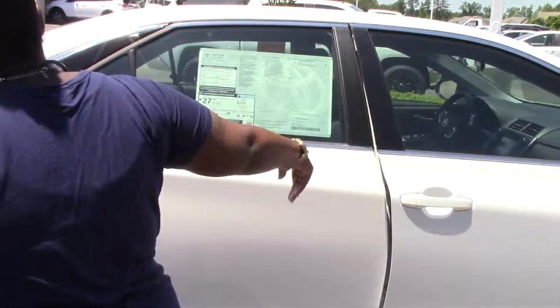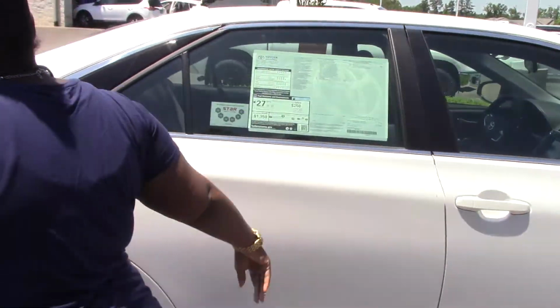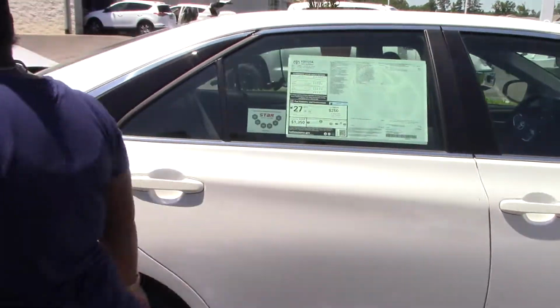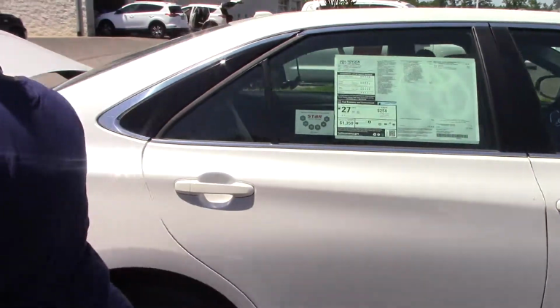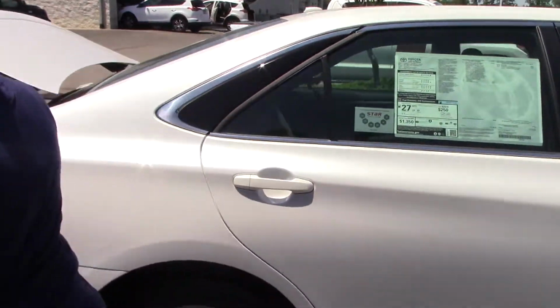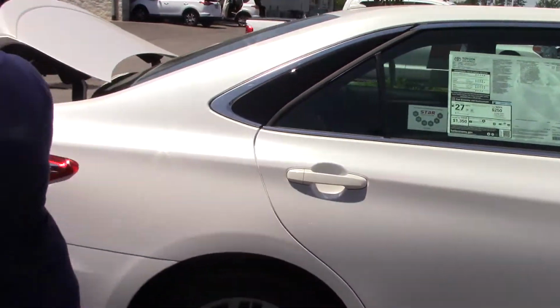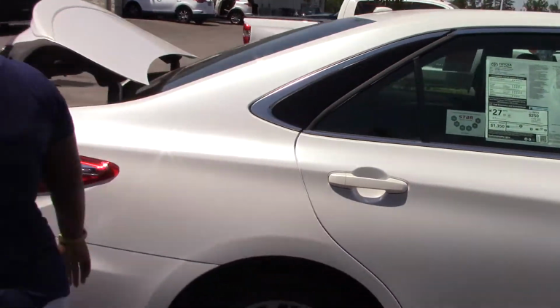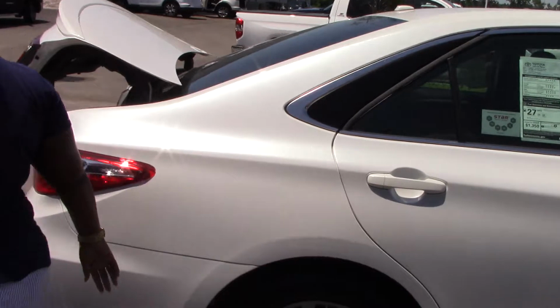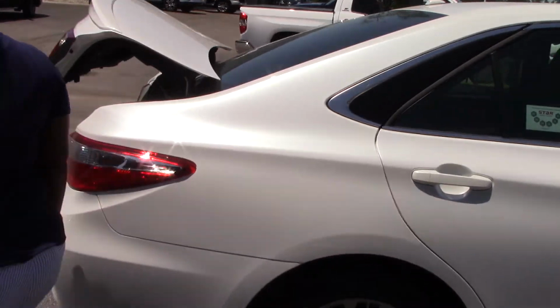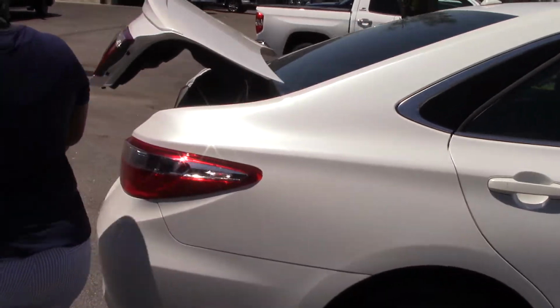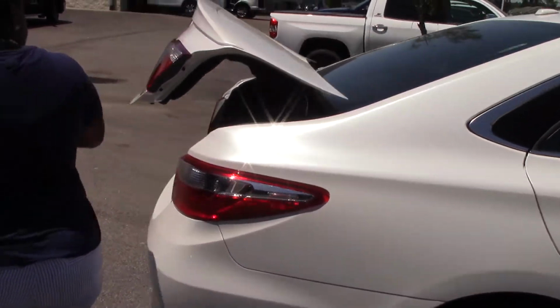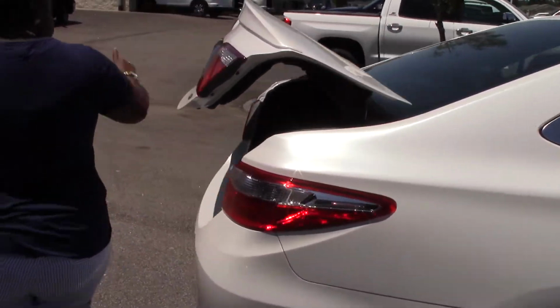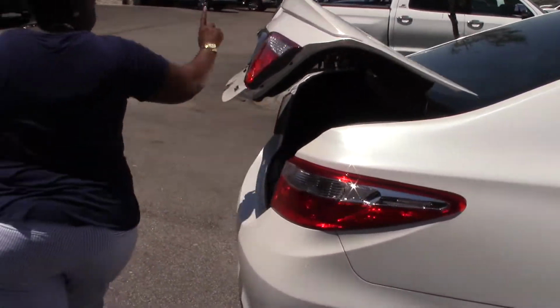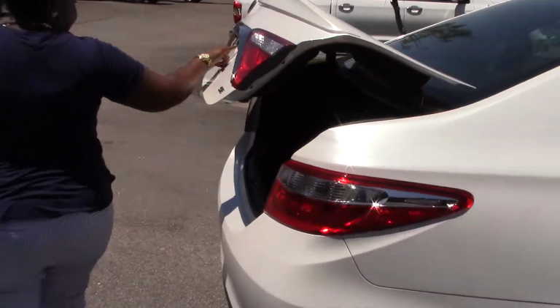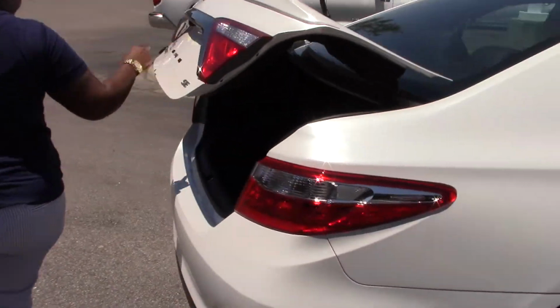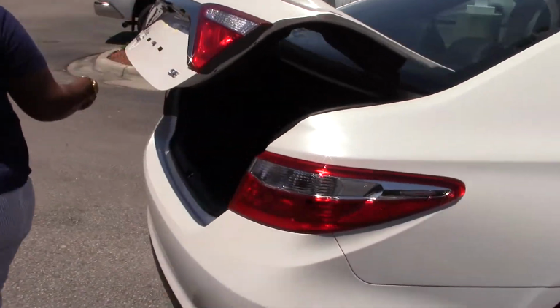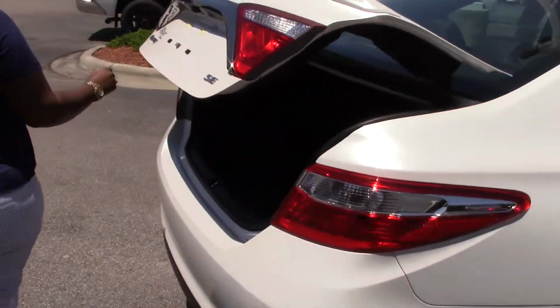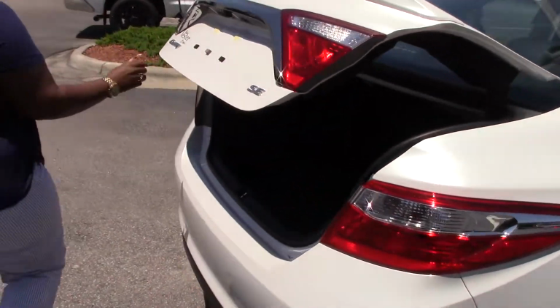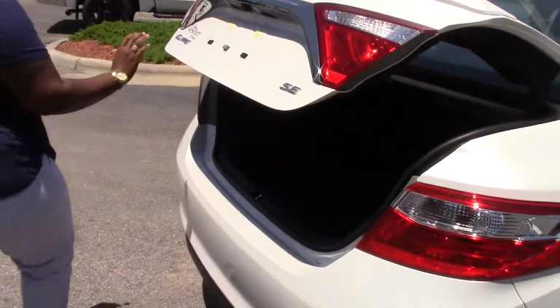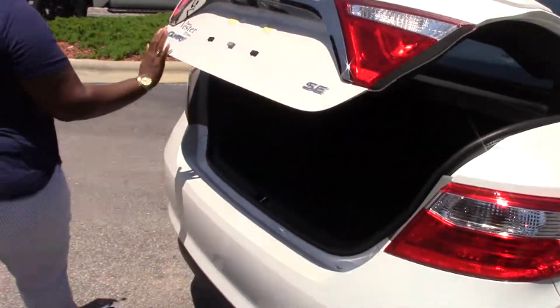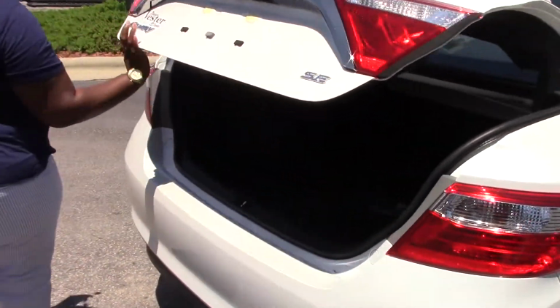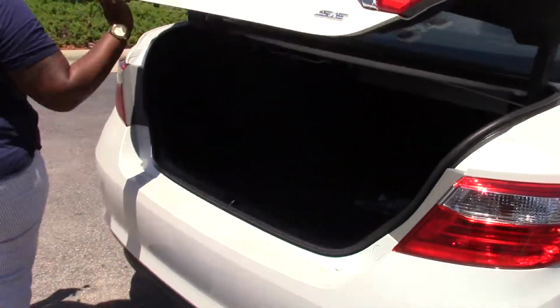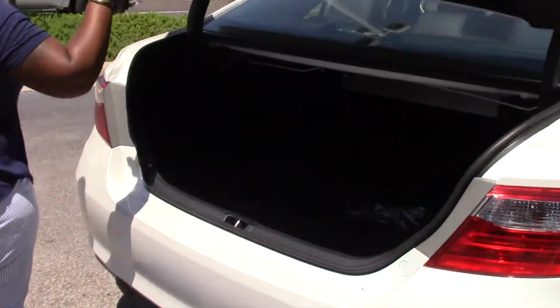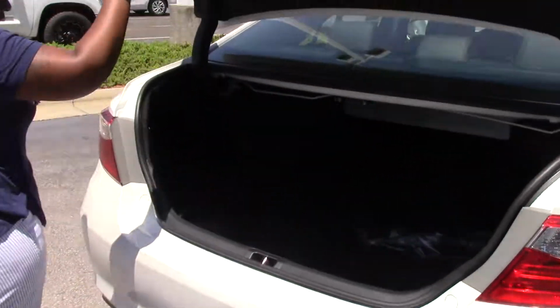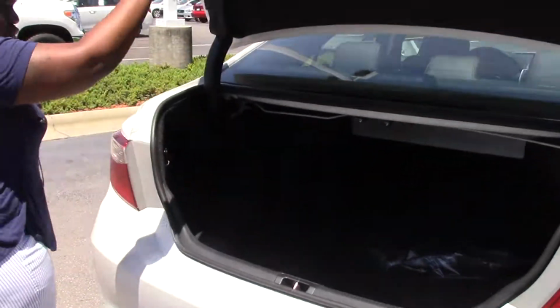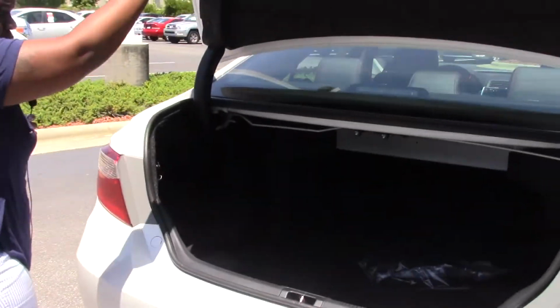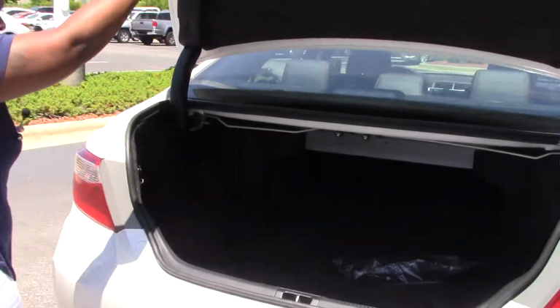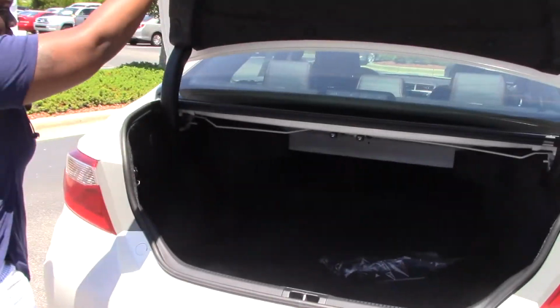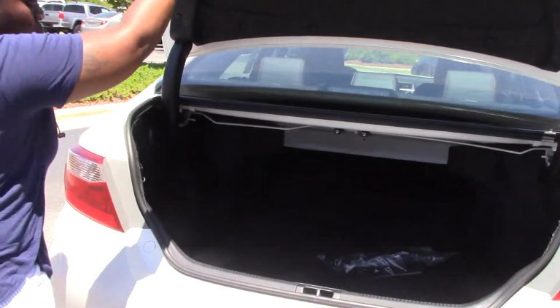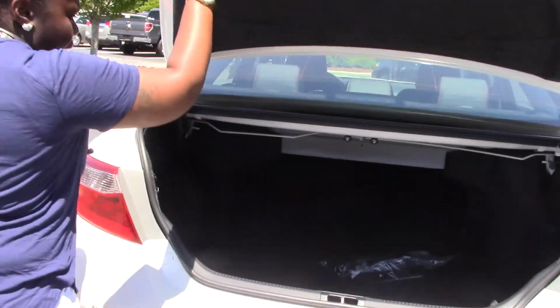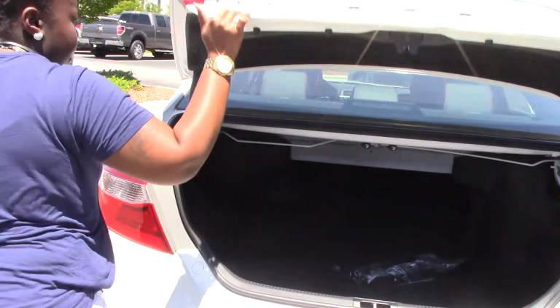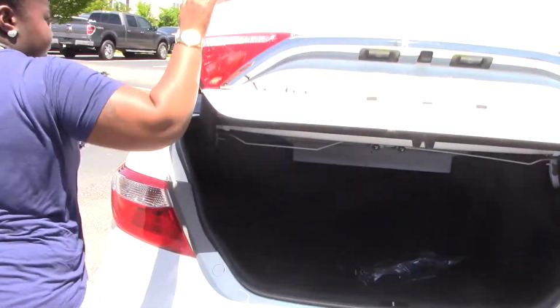Let's take a look at the back. You've got your back camera for backing up, and nice trunk space for wide luggage.